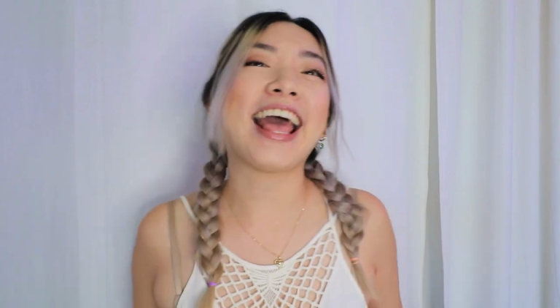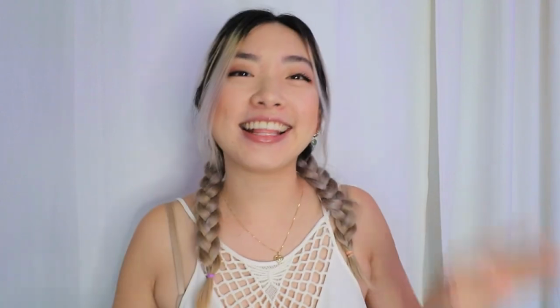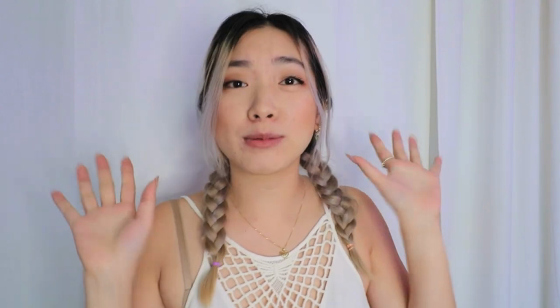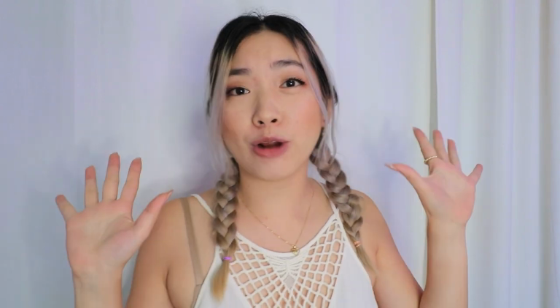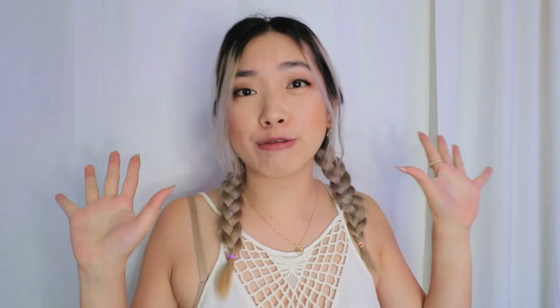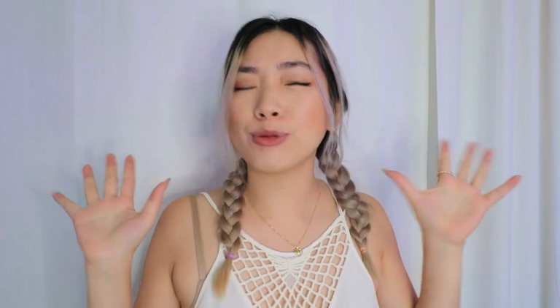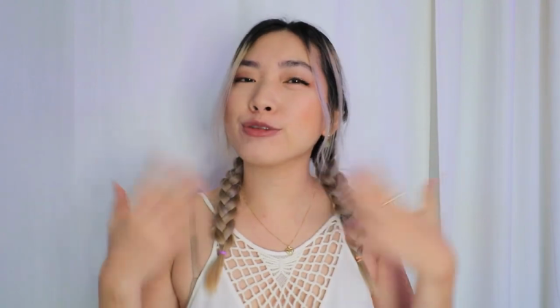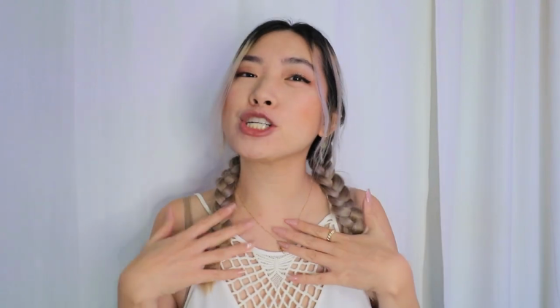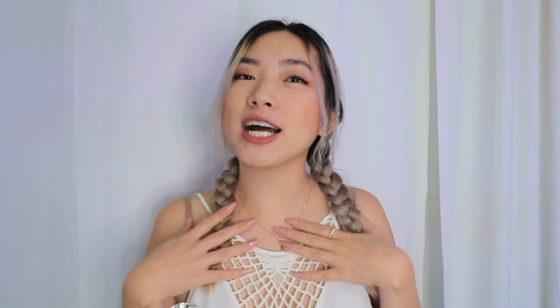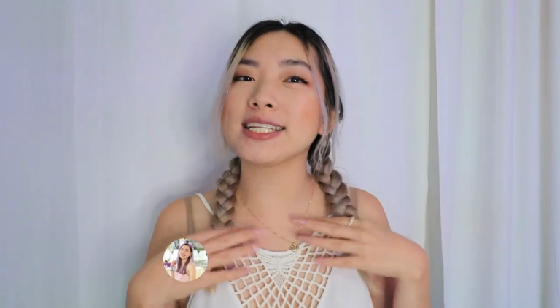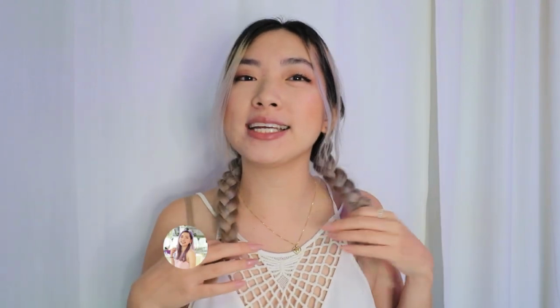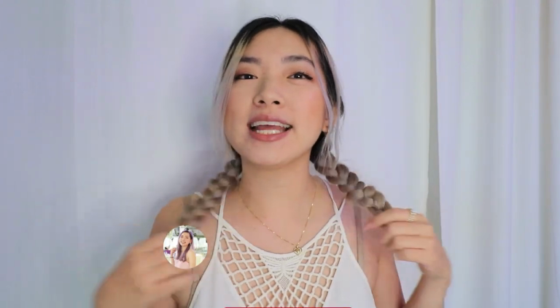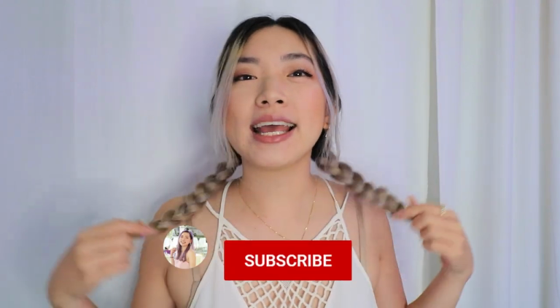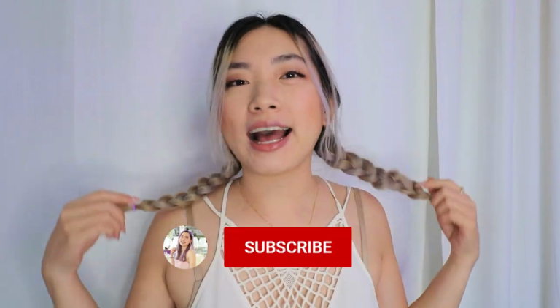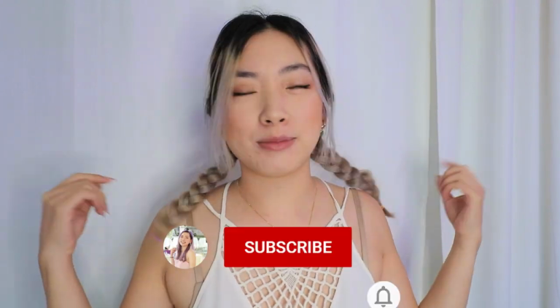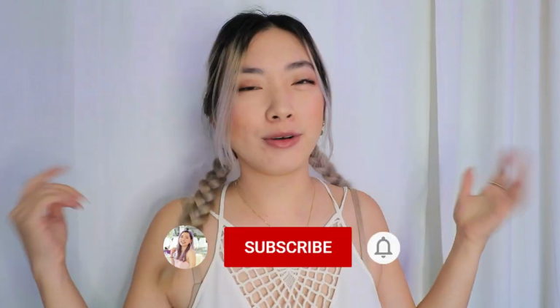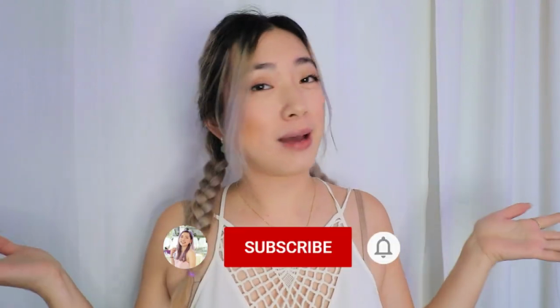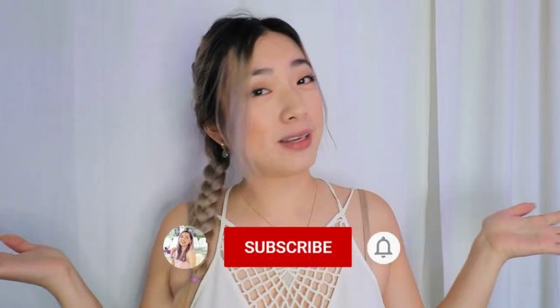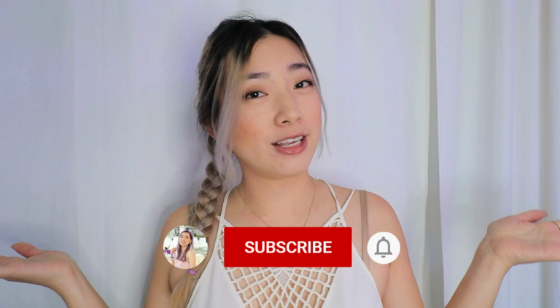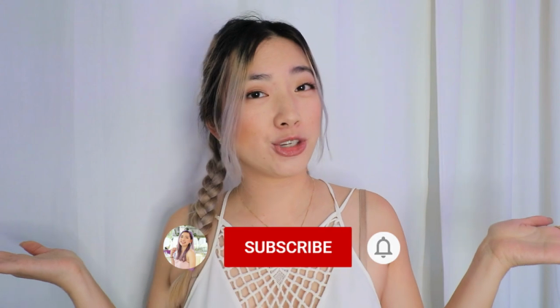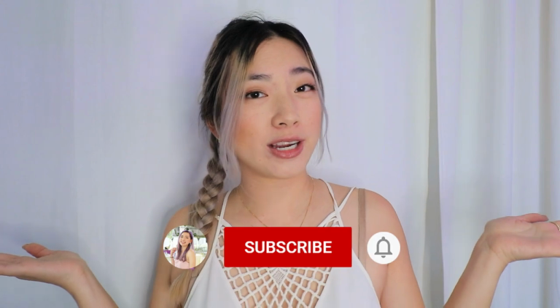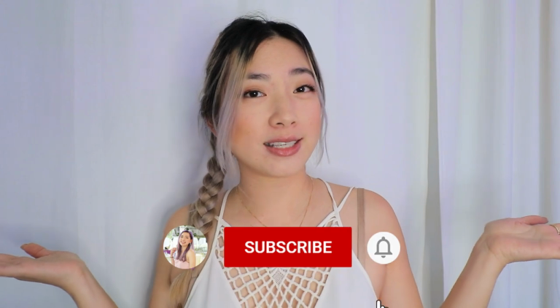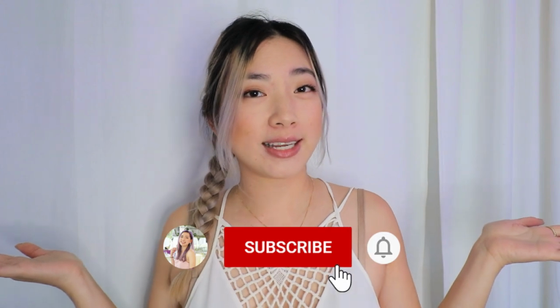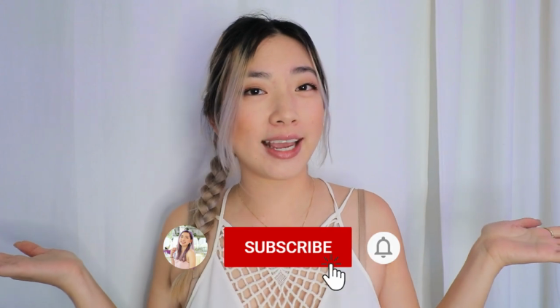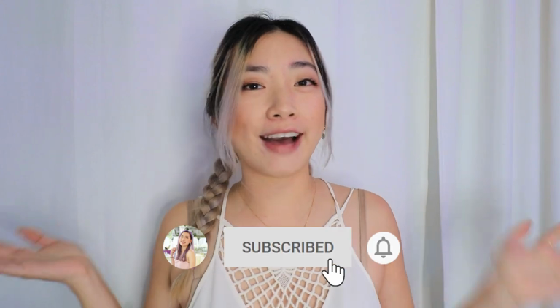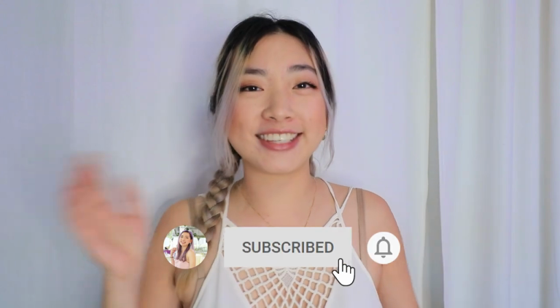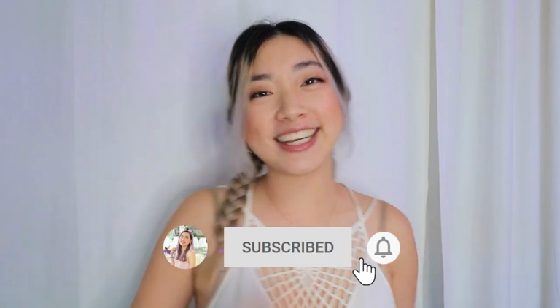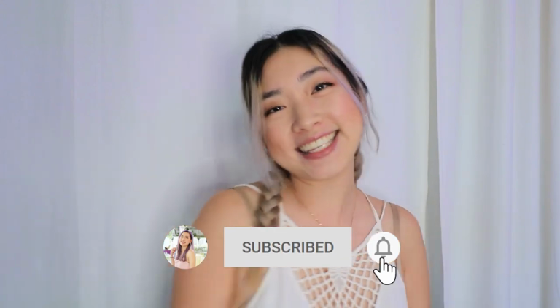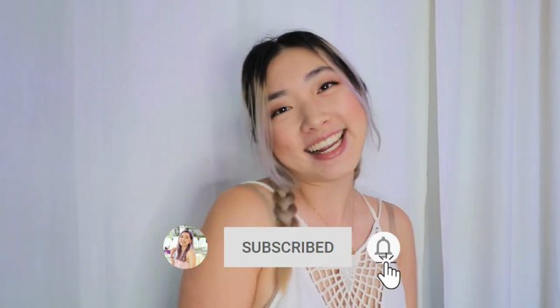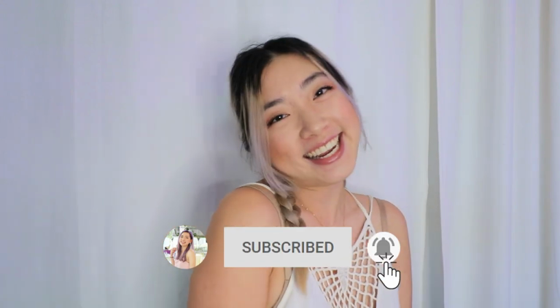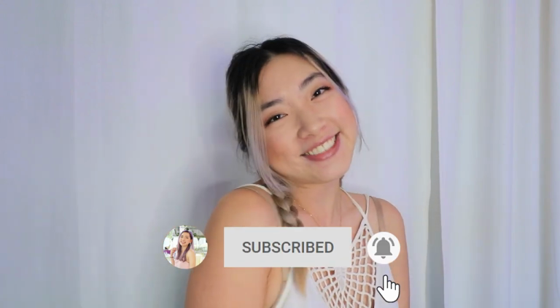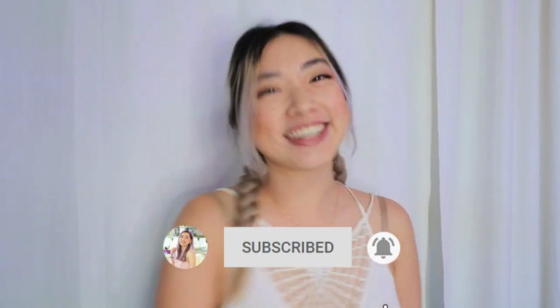Subscribe for more future content. I'm so happy that you joined us today — I will see you guys on the next one.